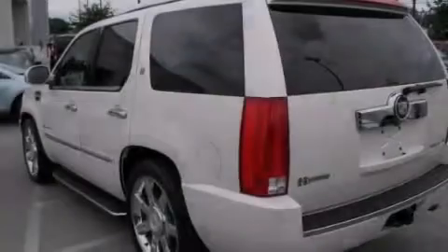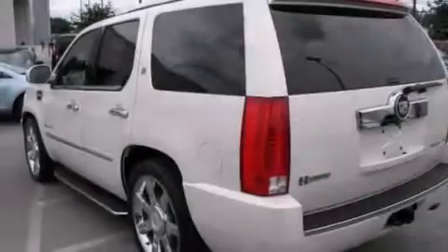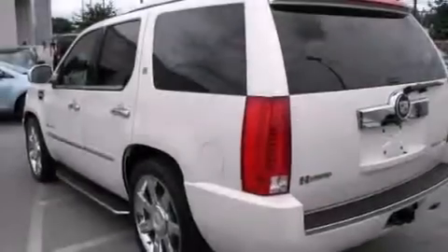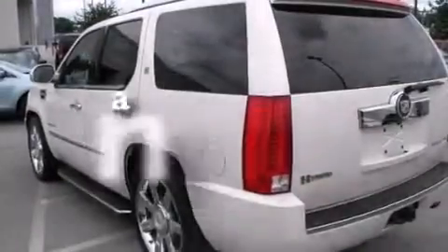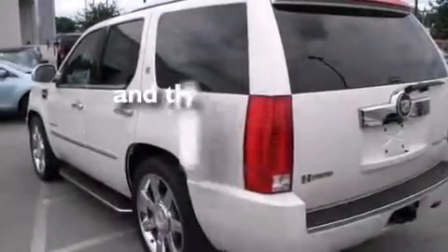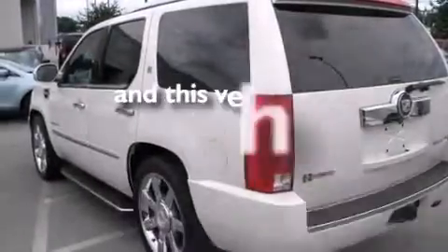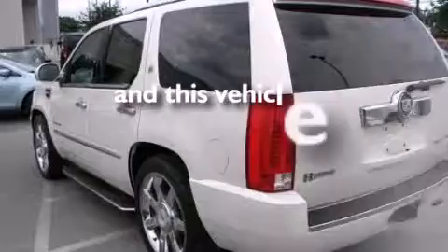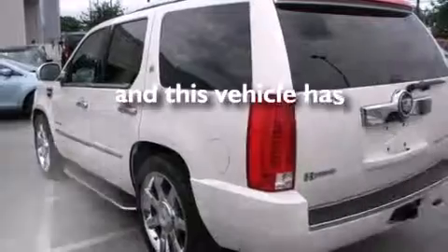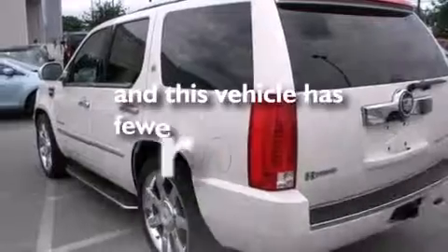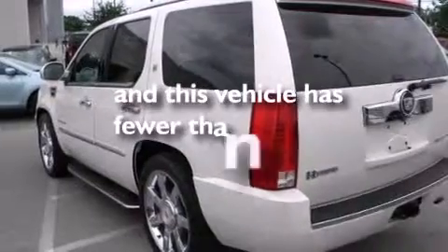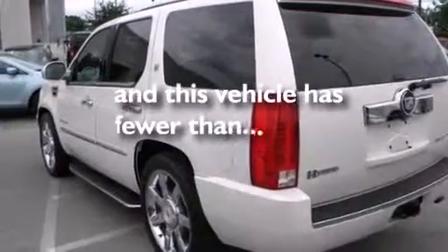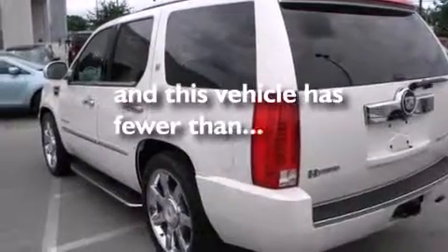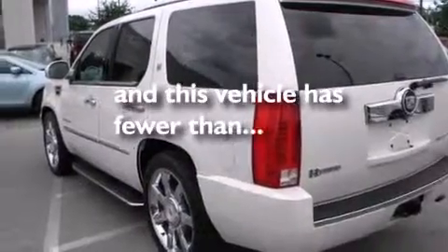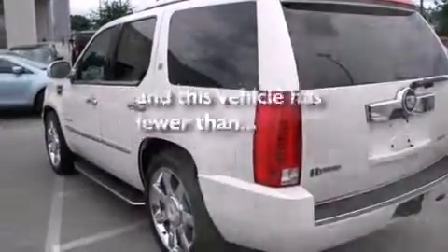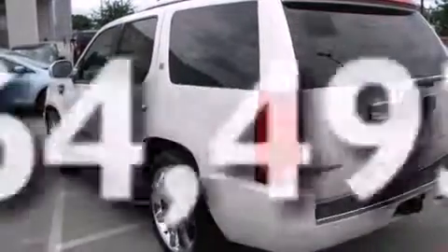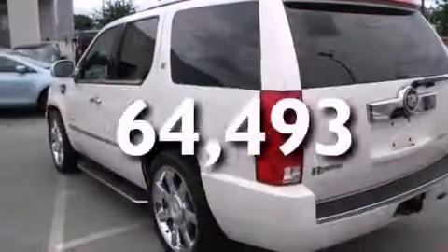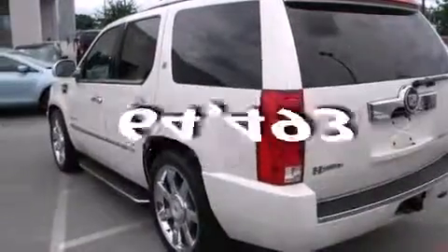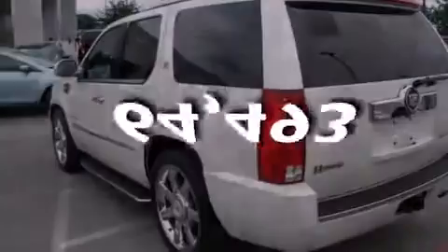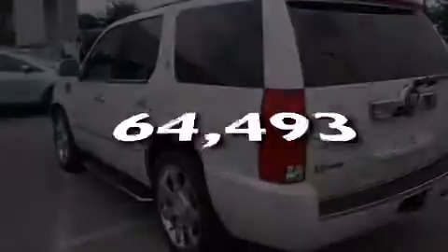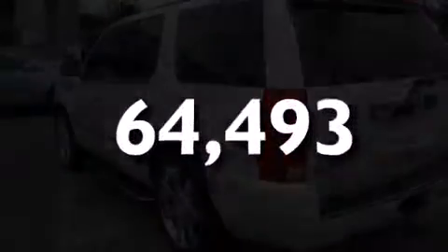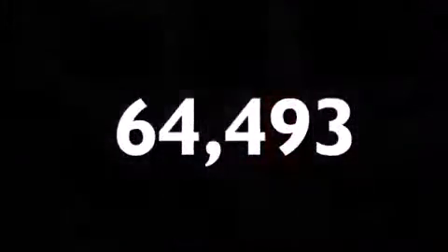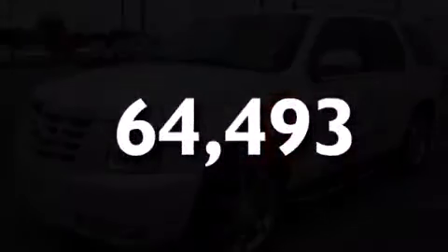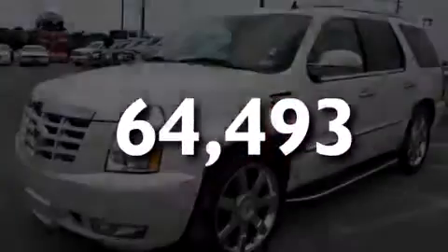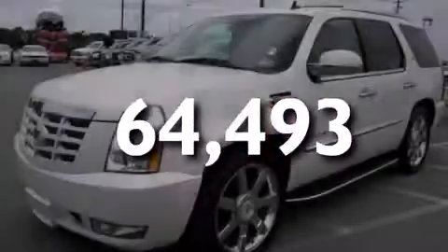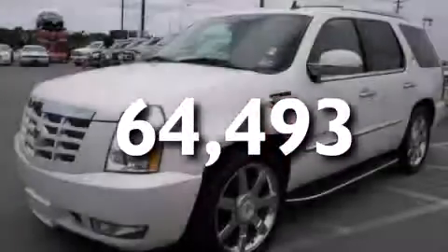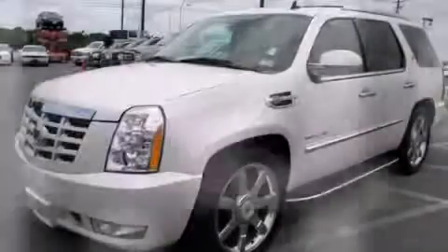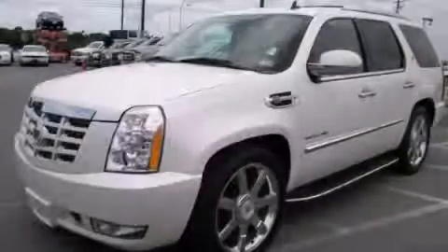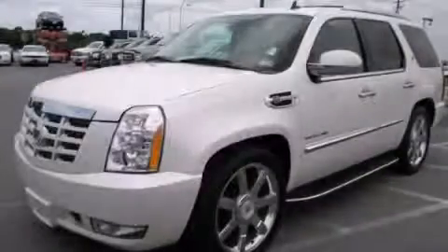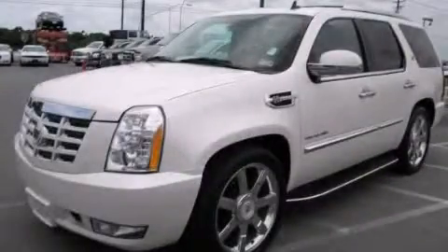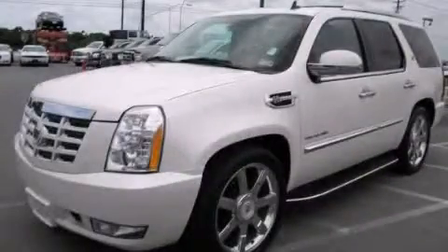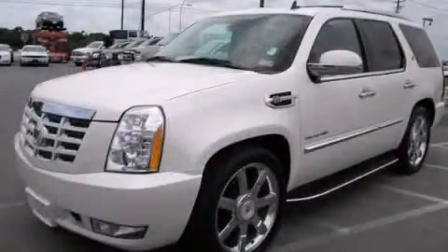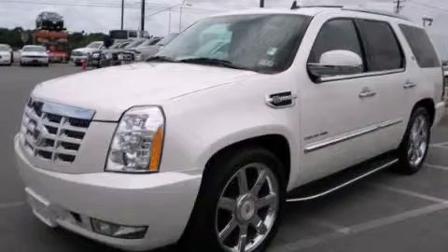This vehicle has fewer than 65,000 miles on the odometer. Contact us today to arrange your test drive.